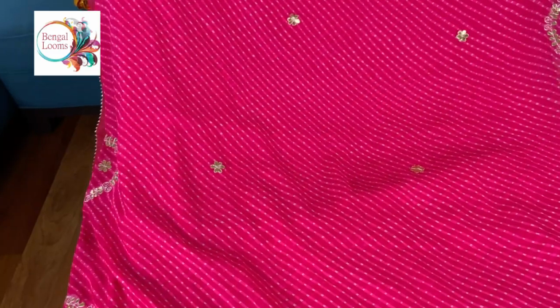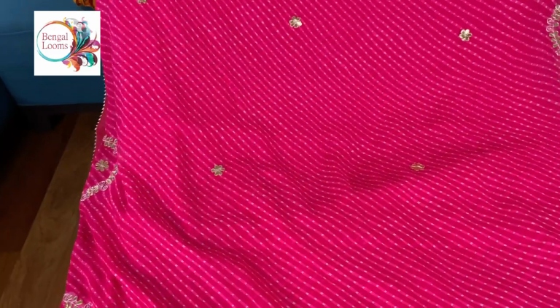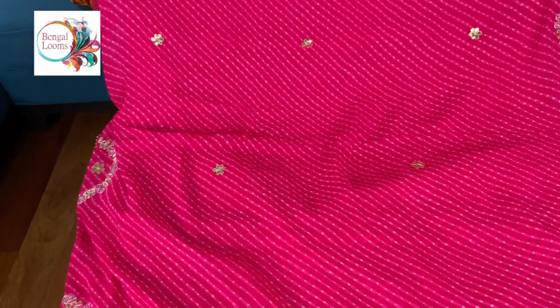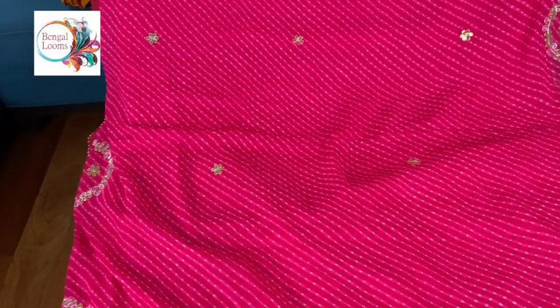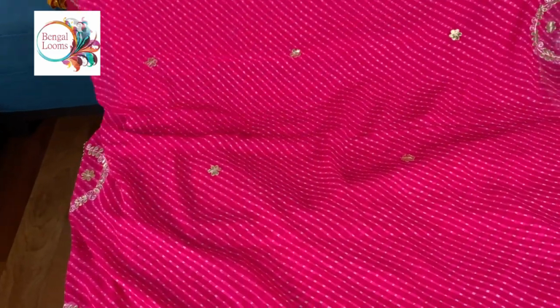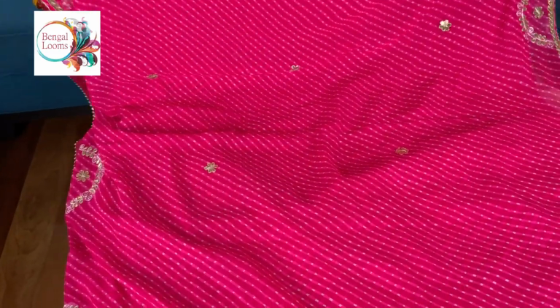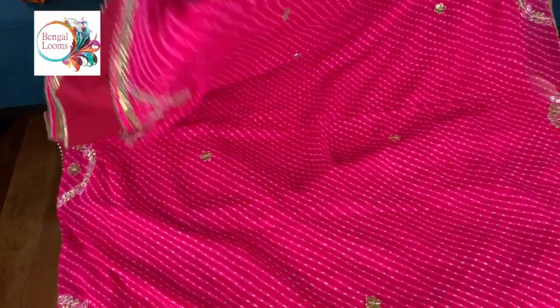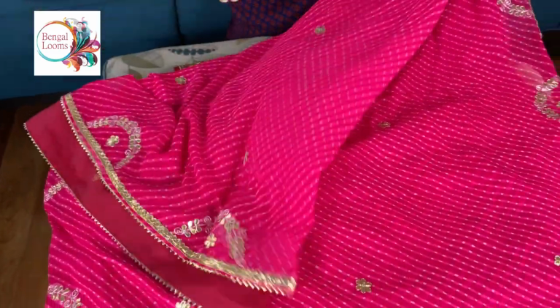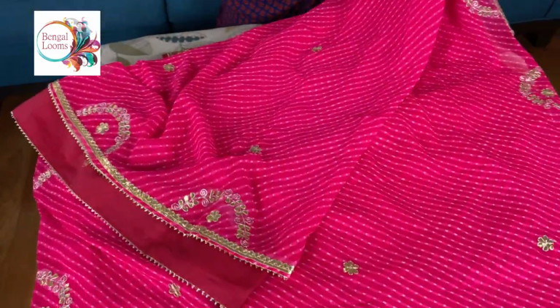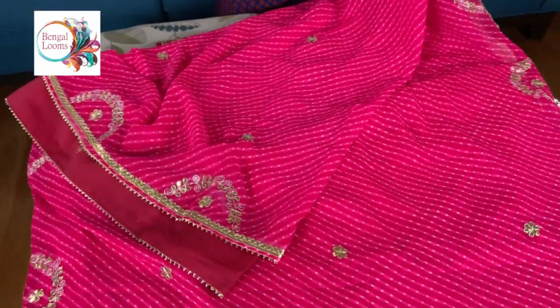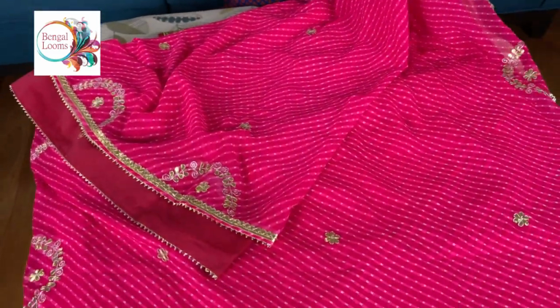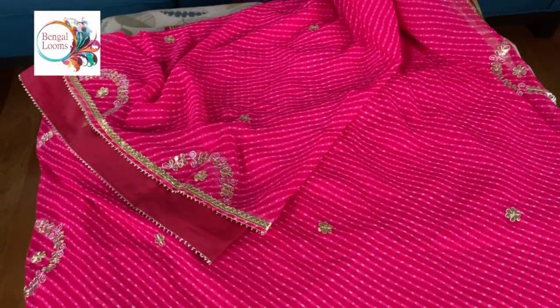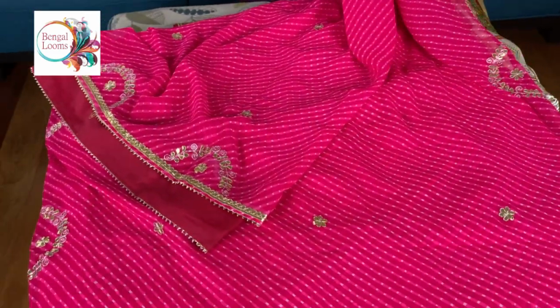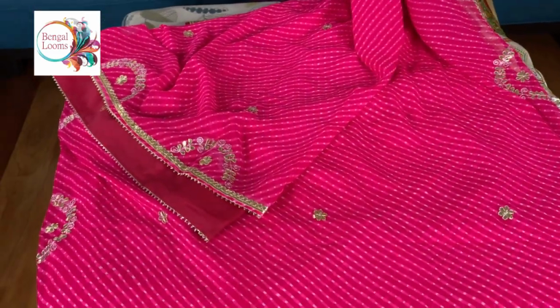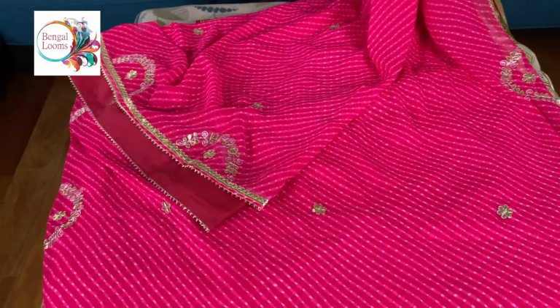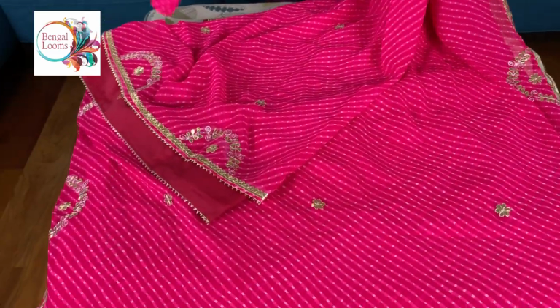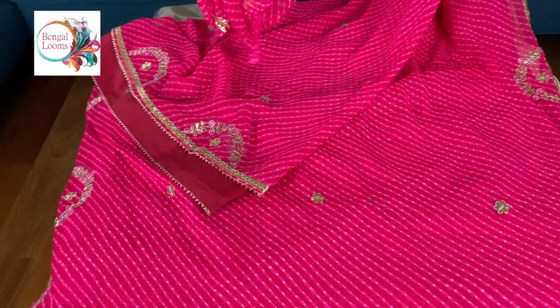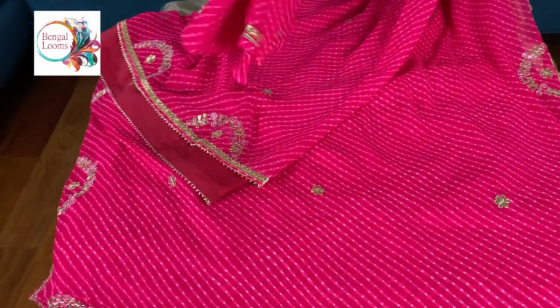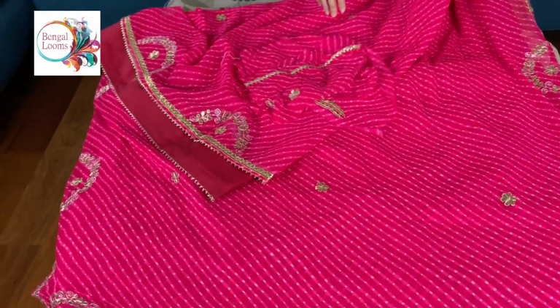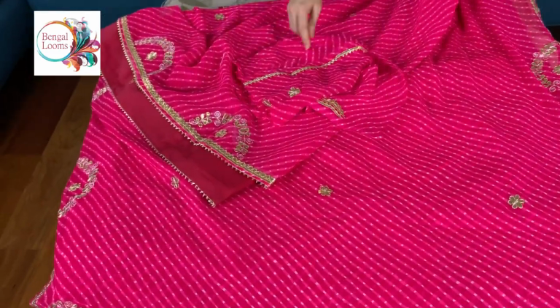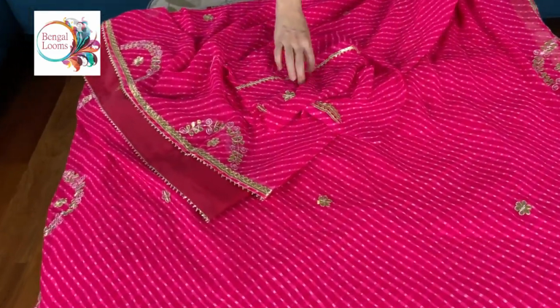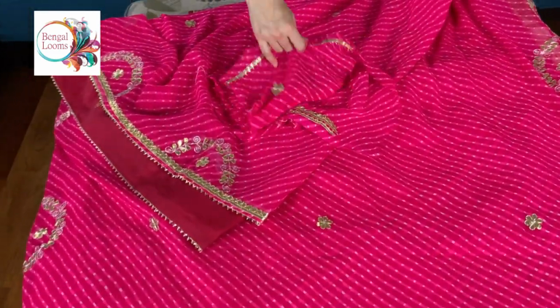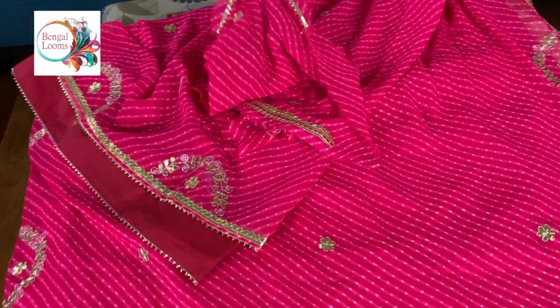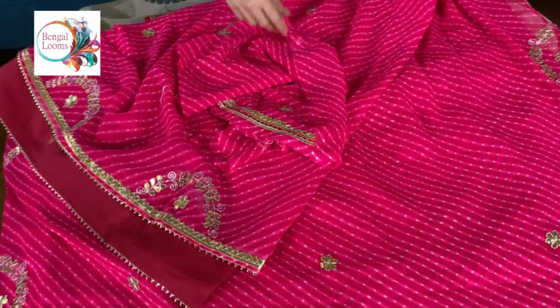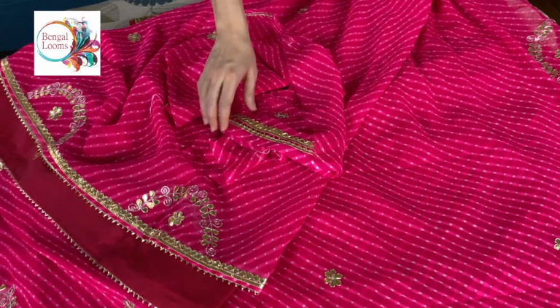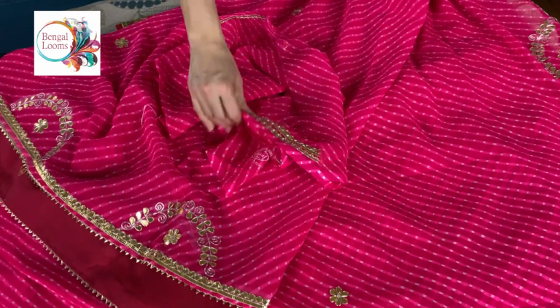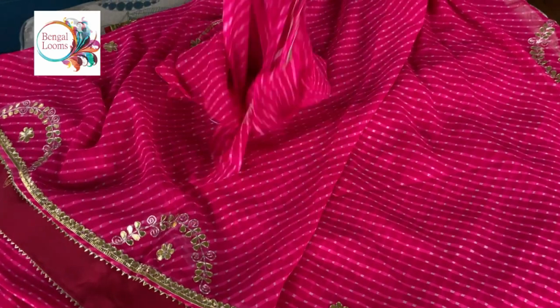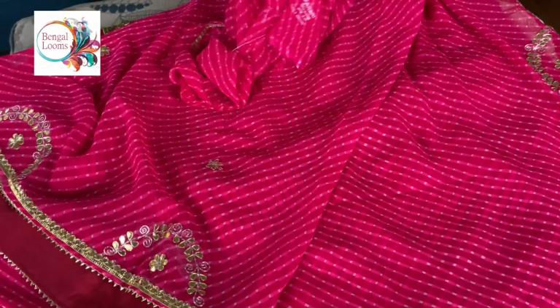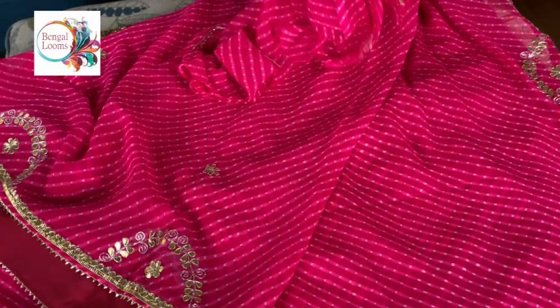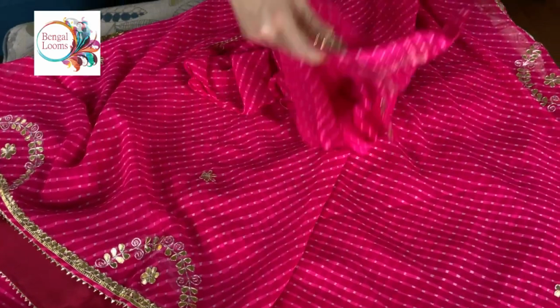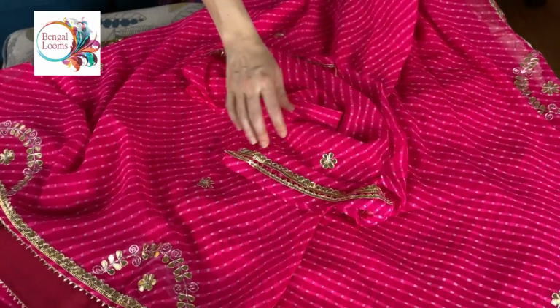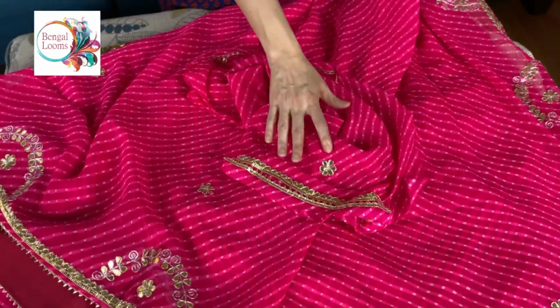A lehria. And this is the blouse piece for this one. The blouse piece also has some work.